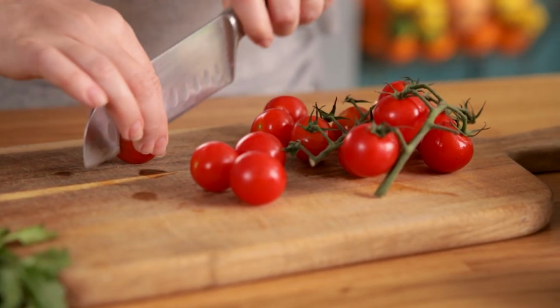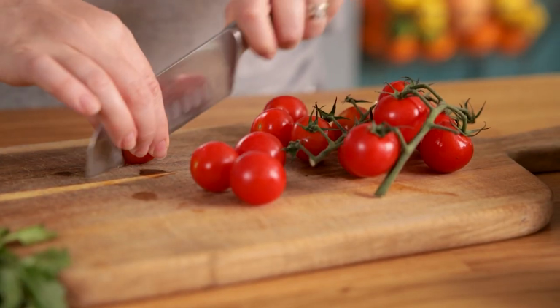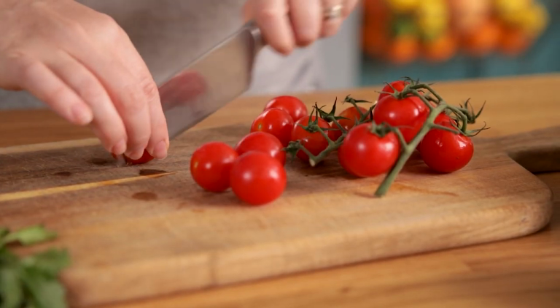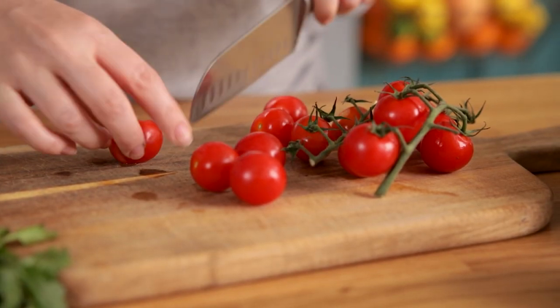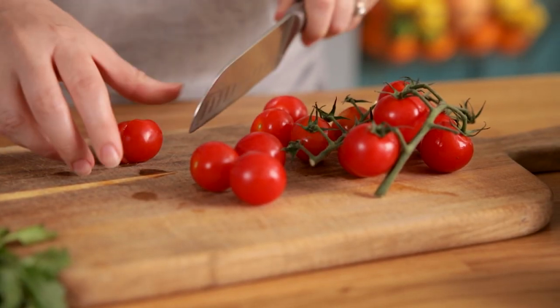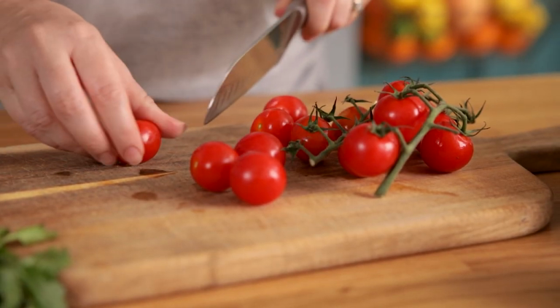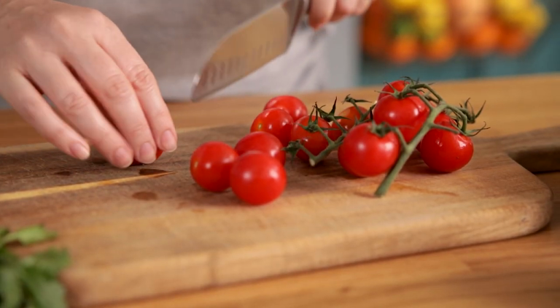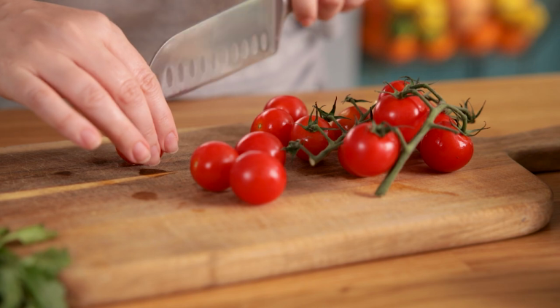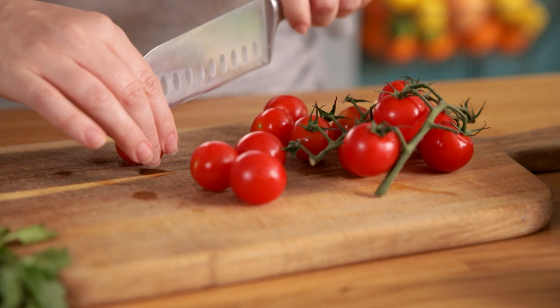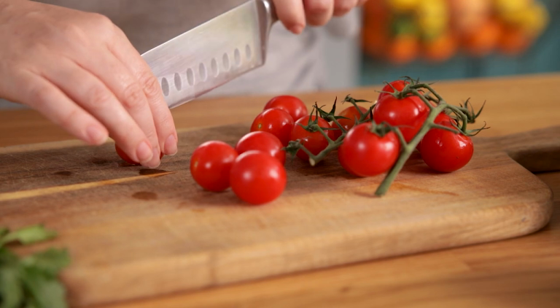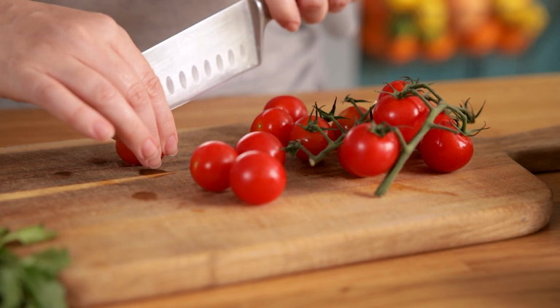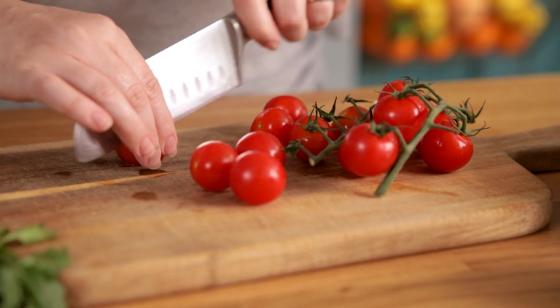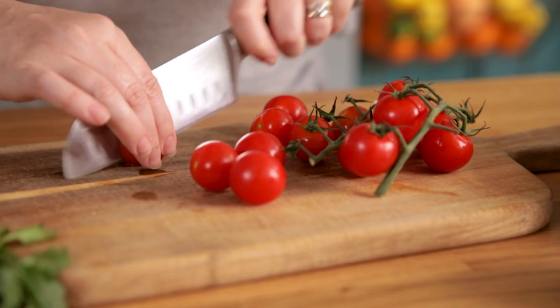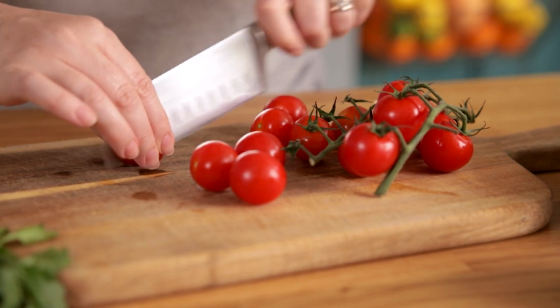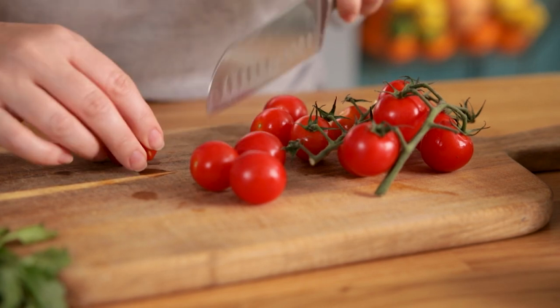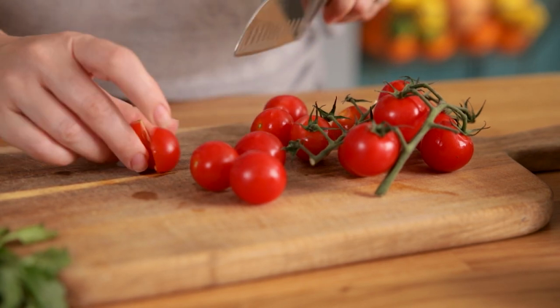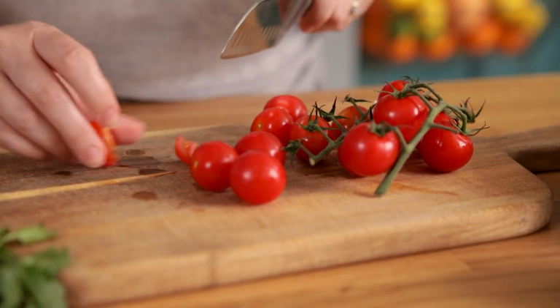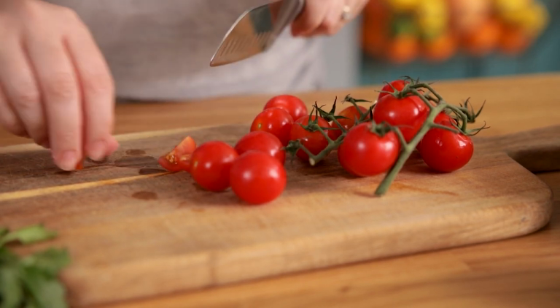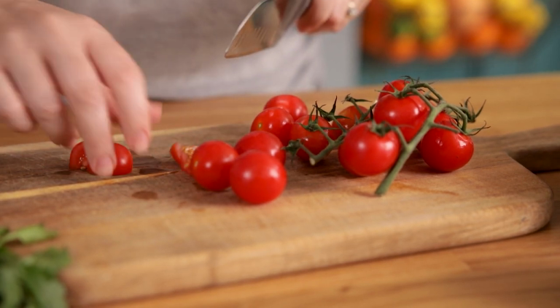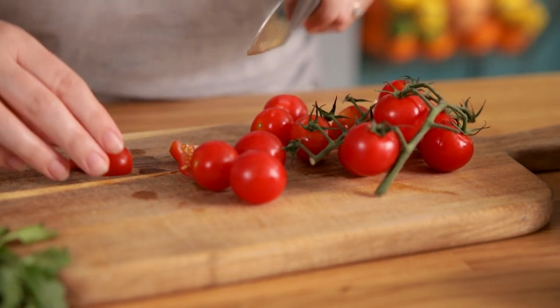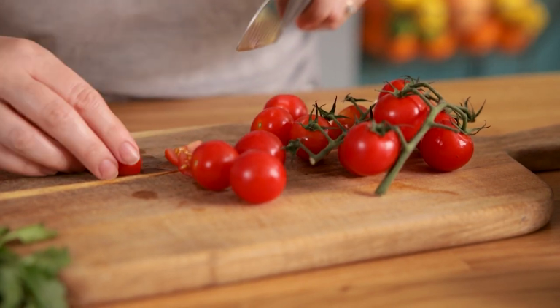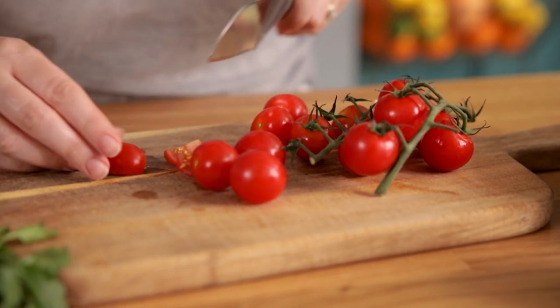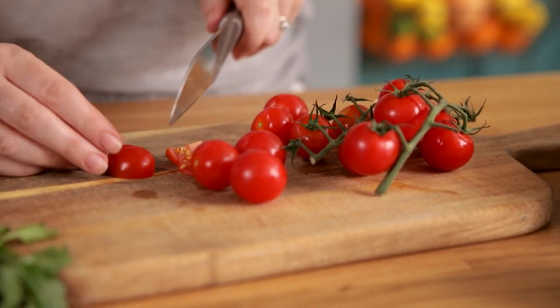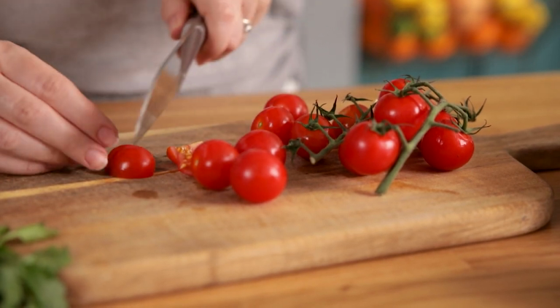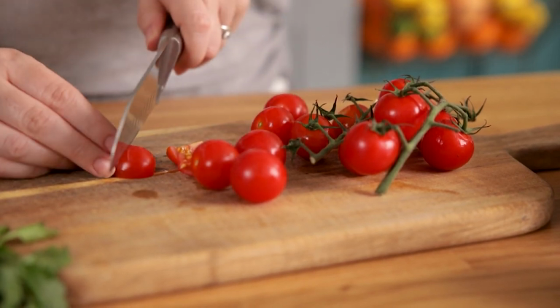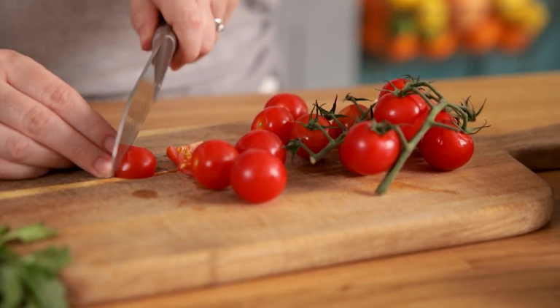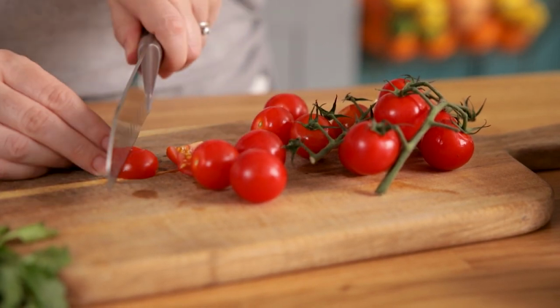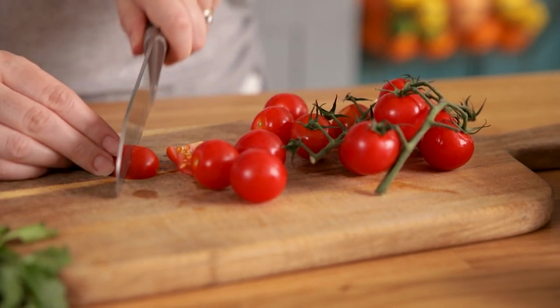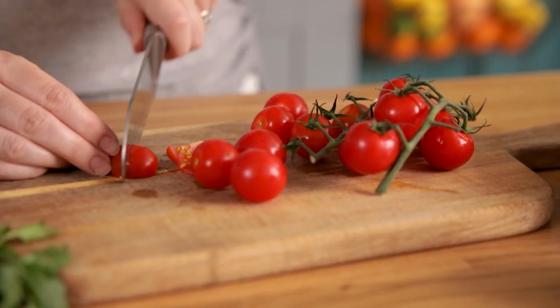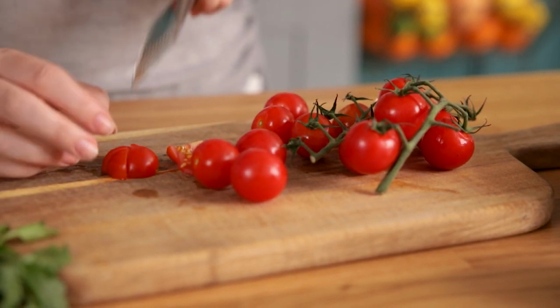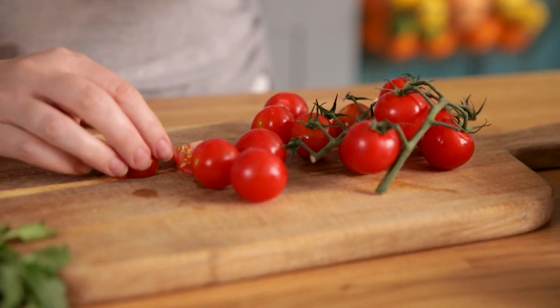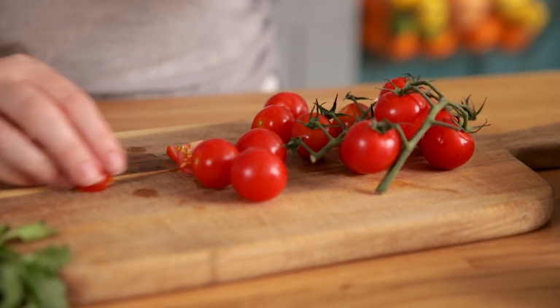We're going to start by chopping around 16 cherry tomatoes into eighths and adding them to a bowl.